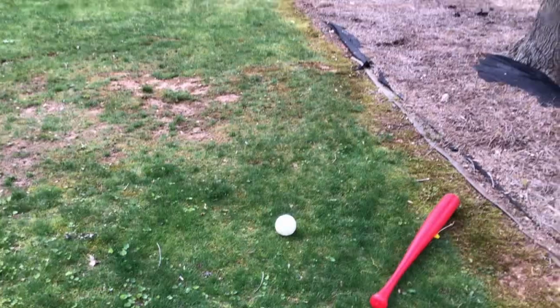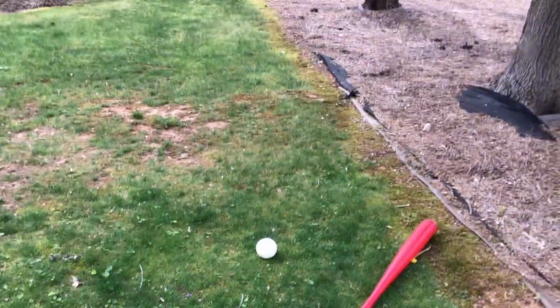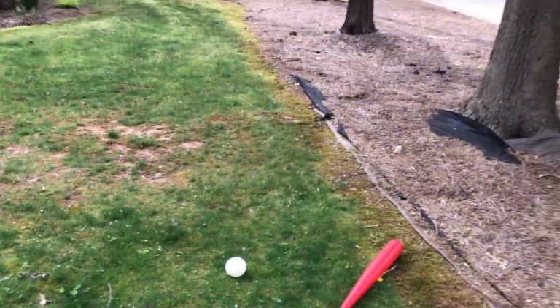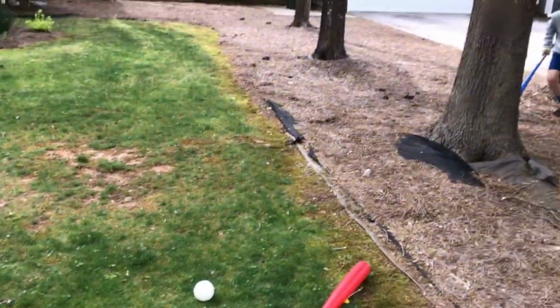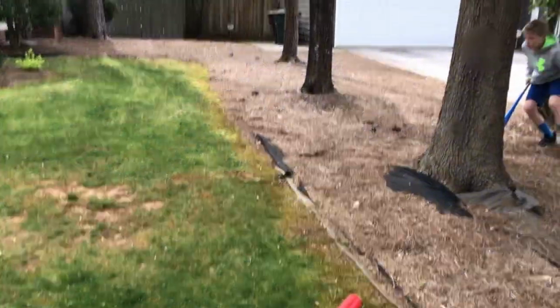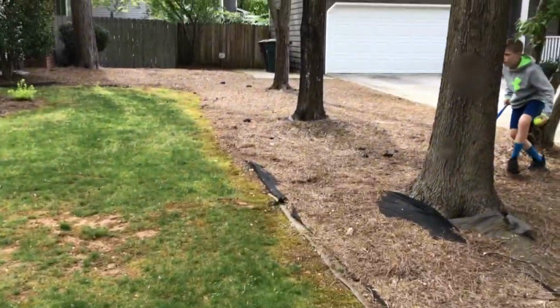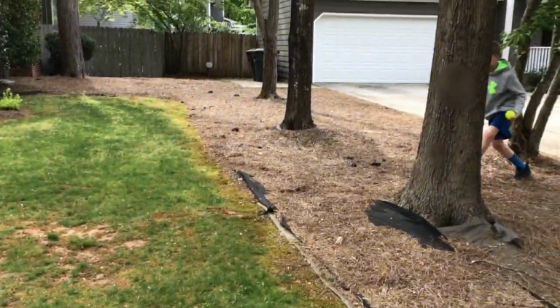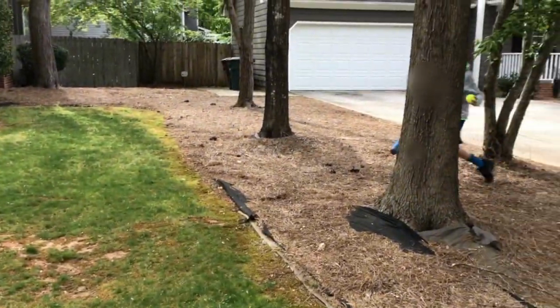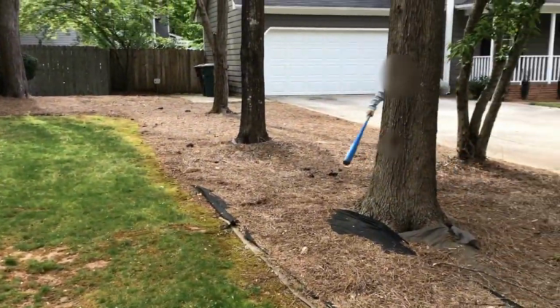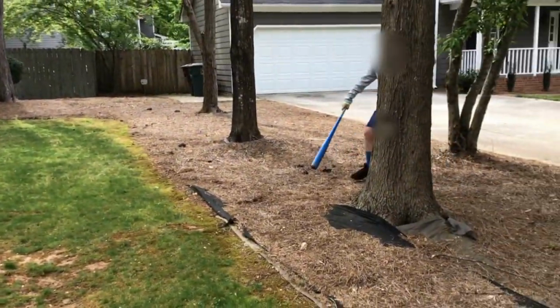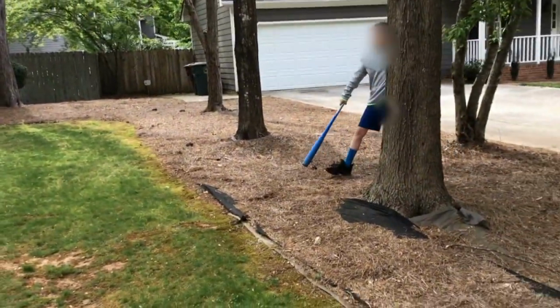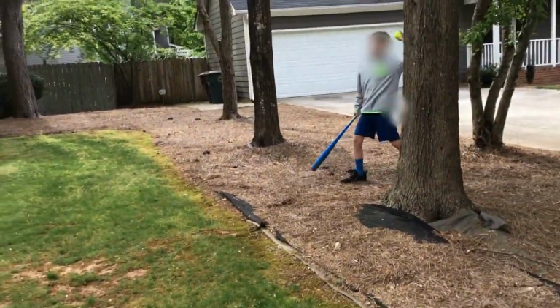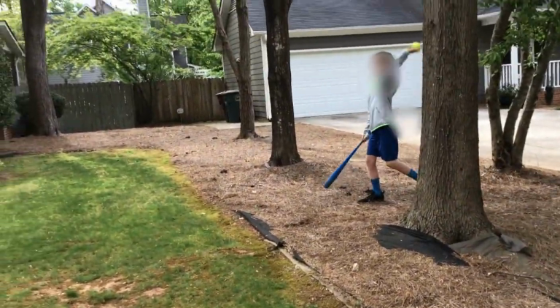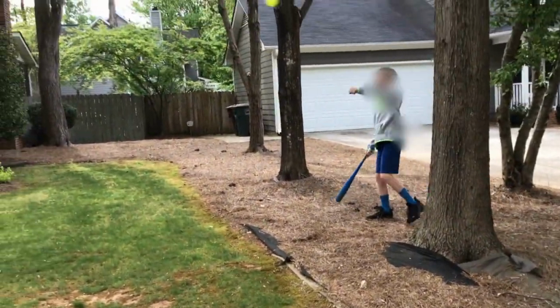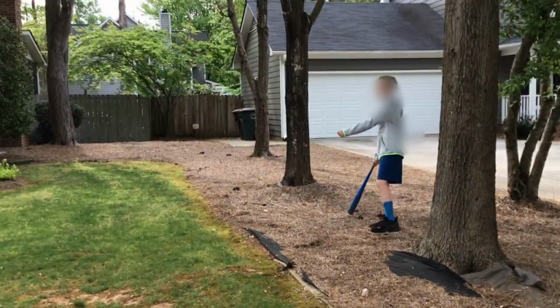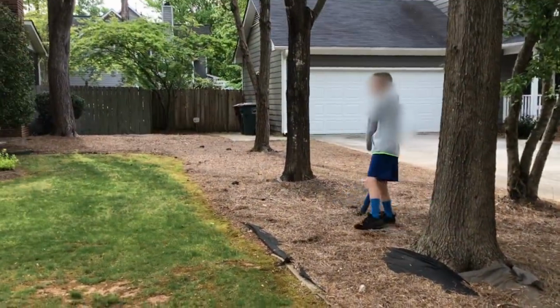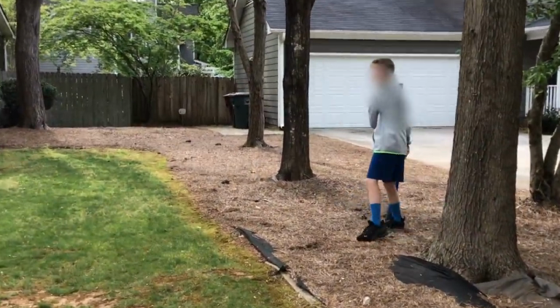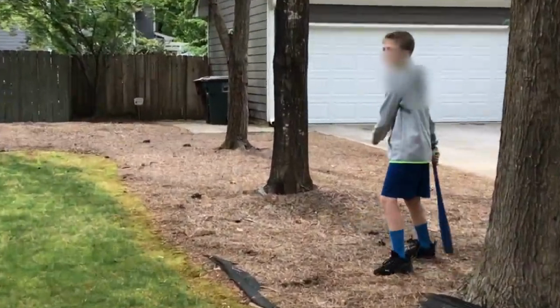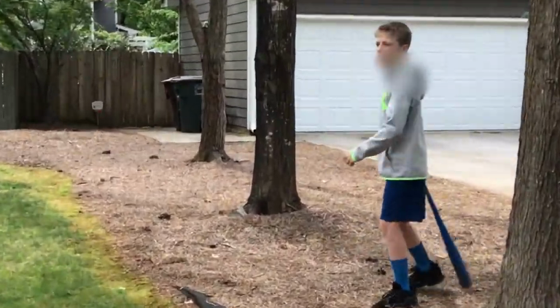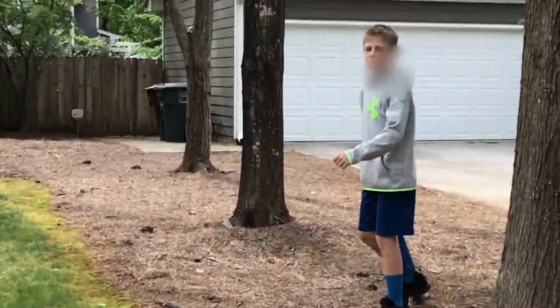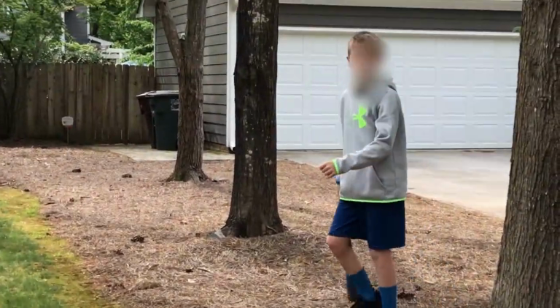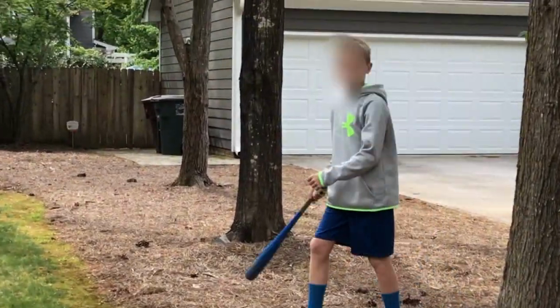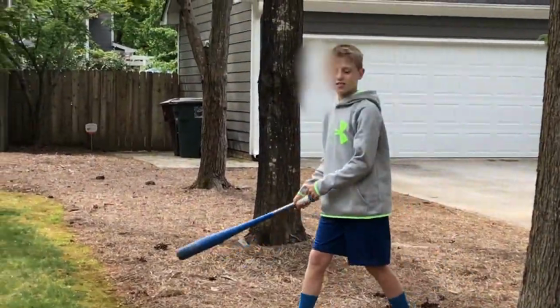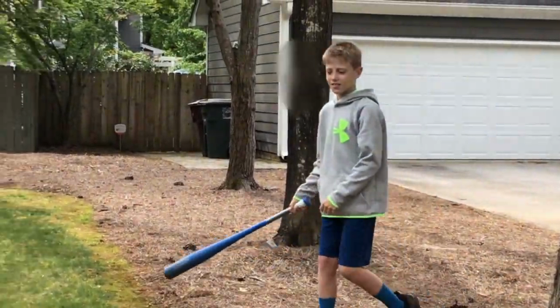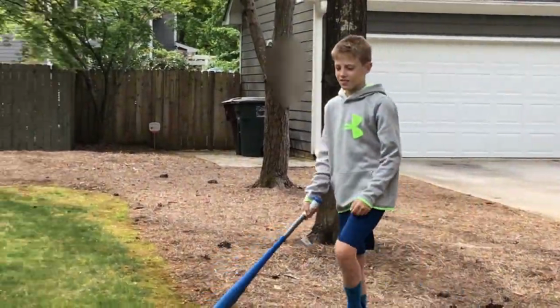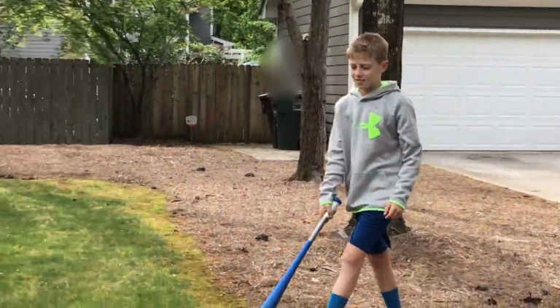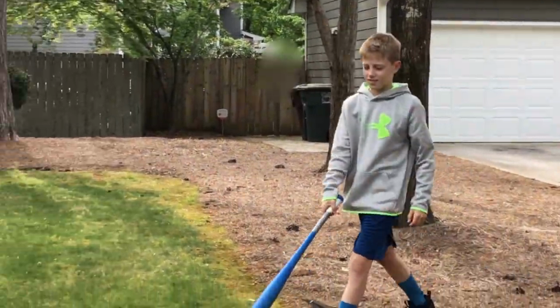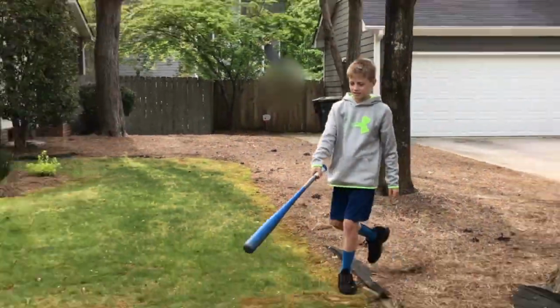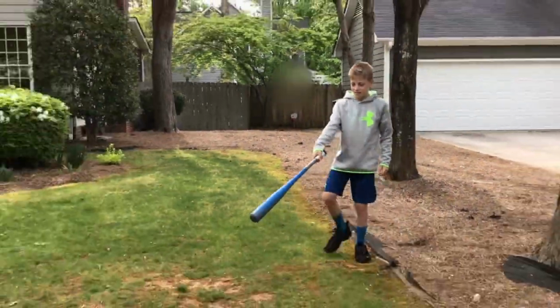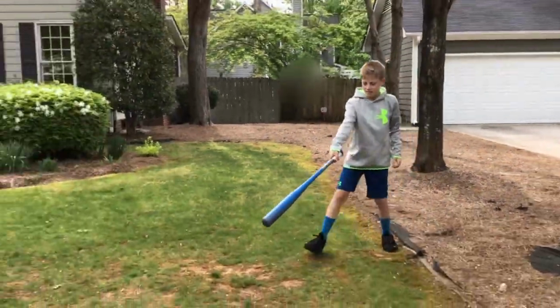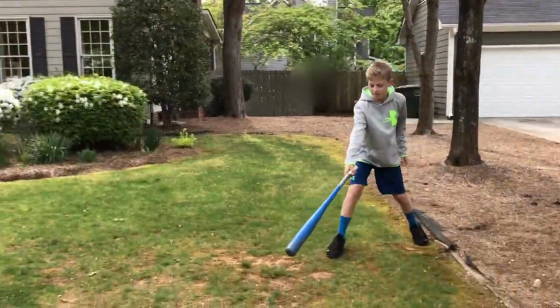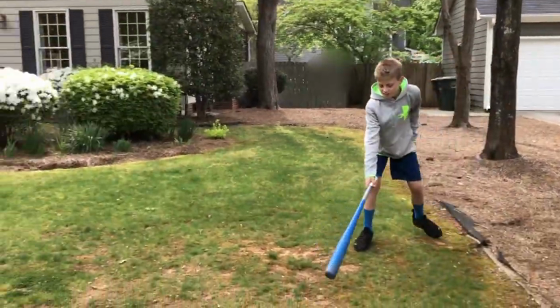Hi guys, today we're playing some baseball with my friend. I'm guessing he's going to be a little rusty.